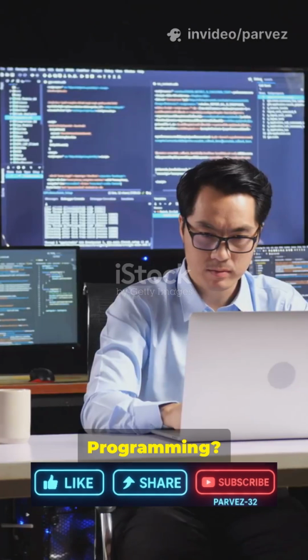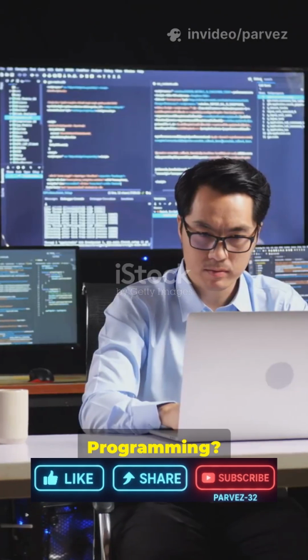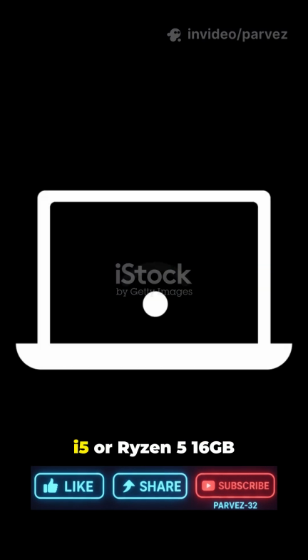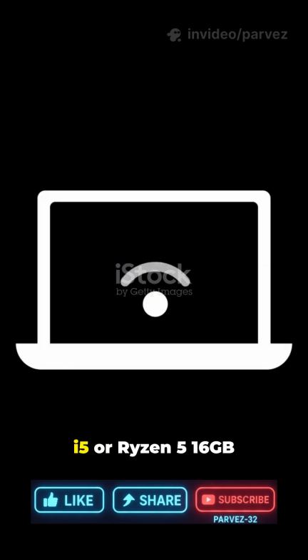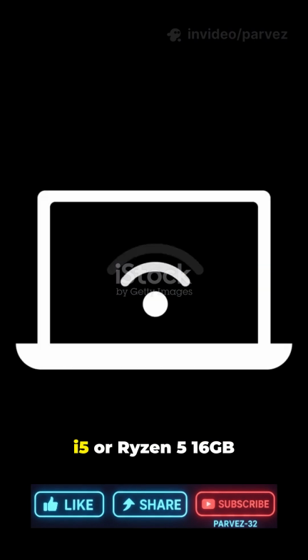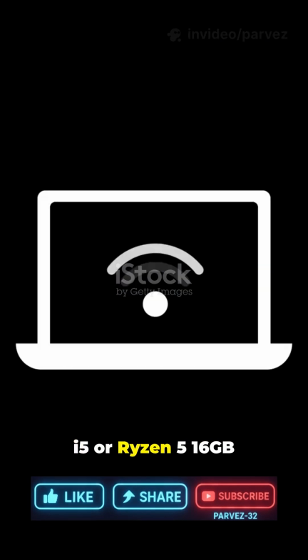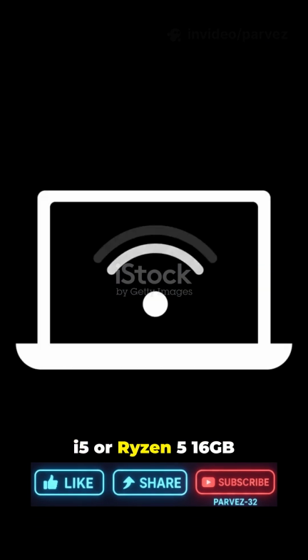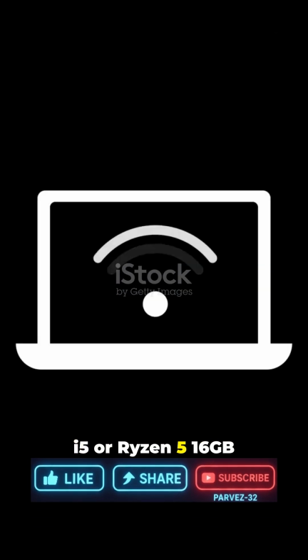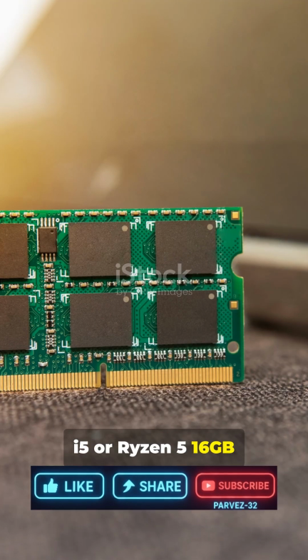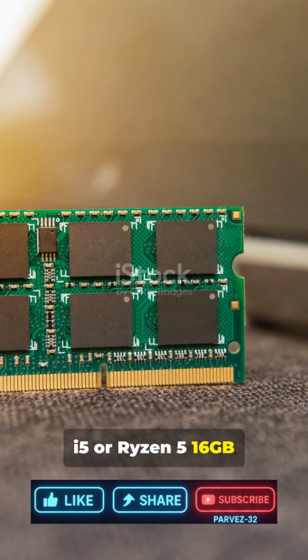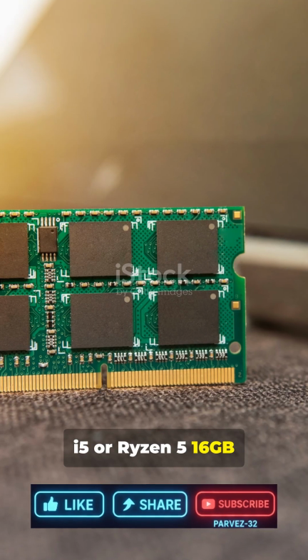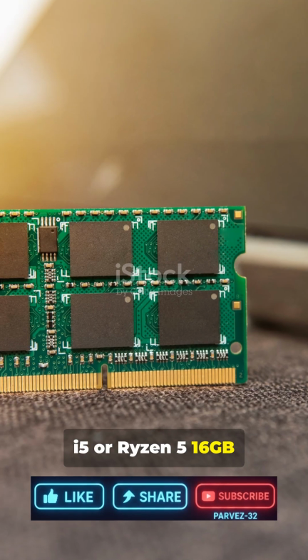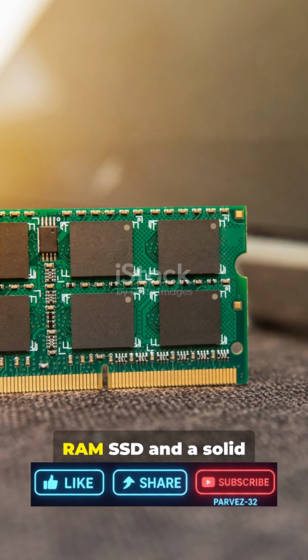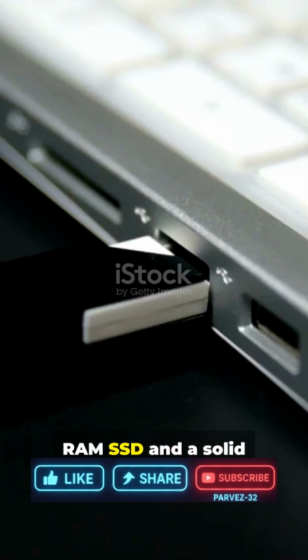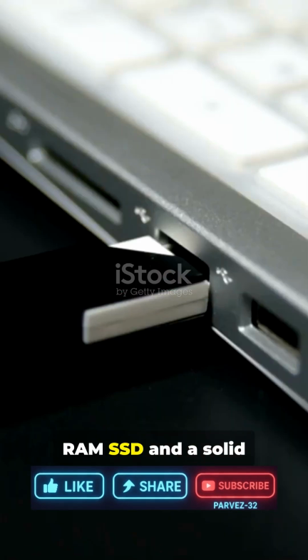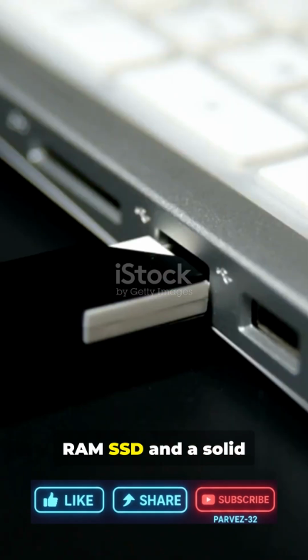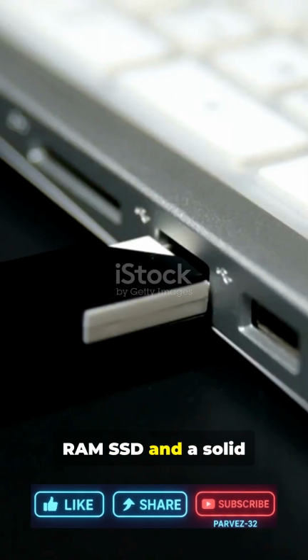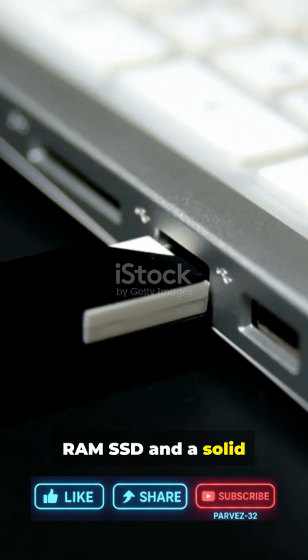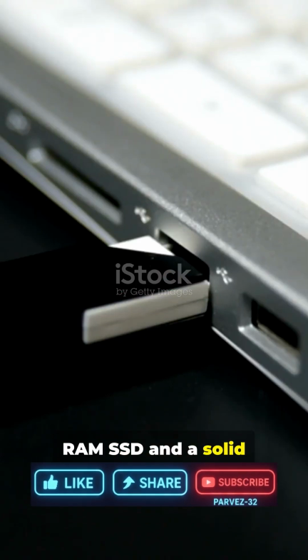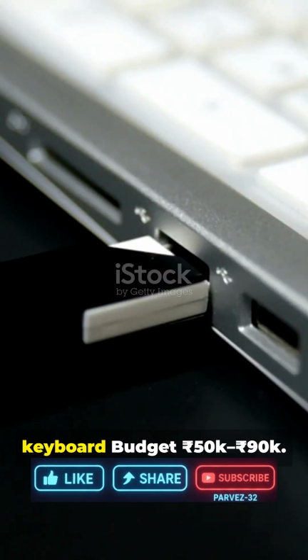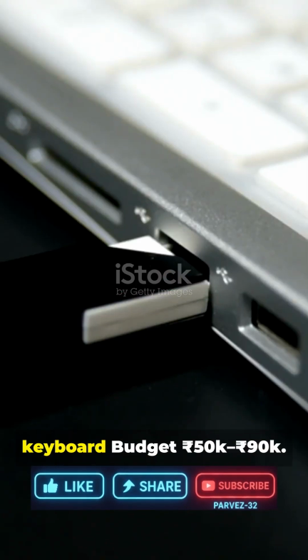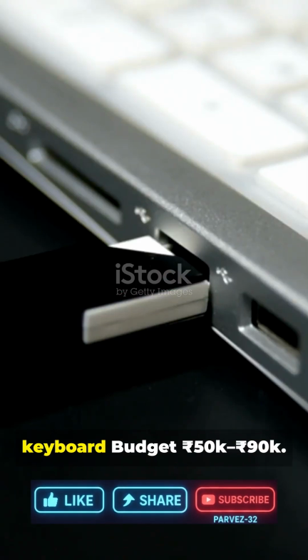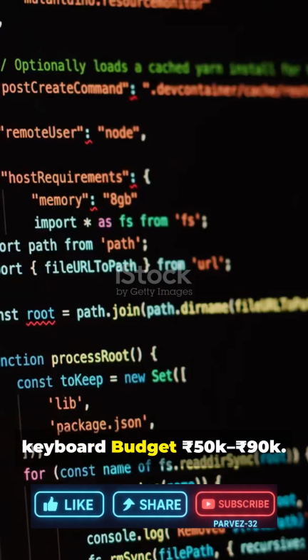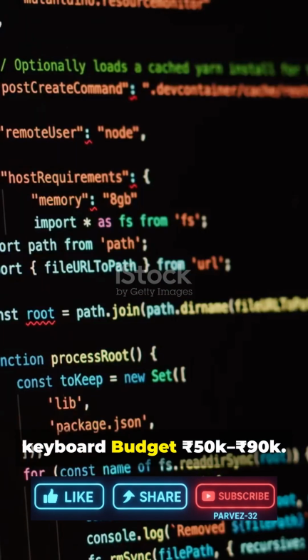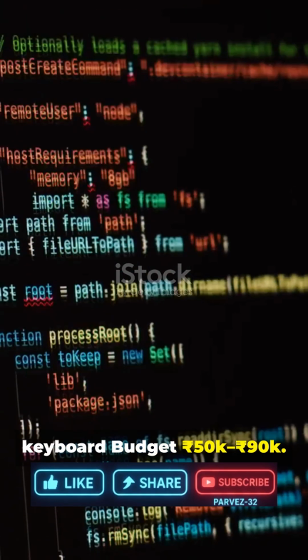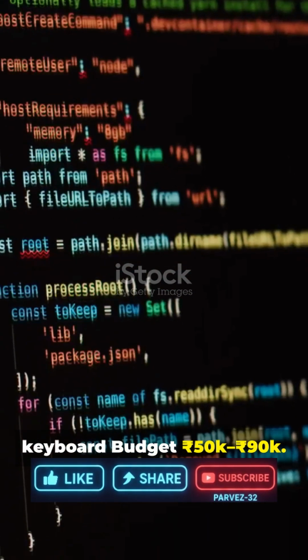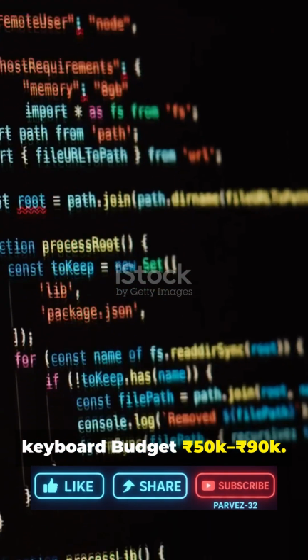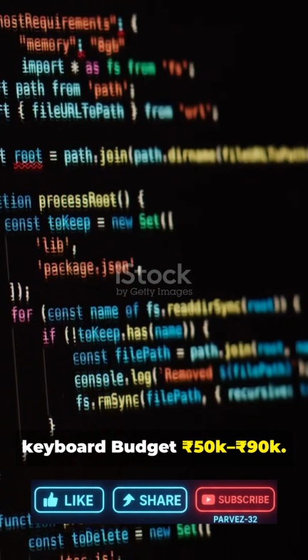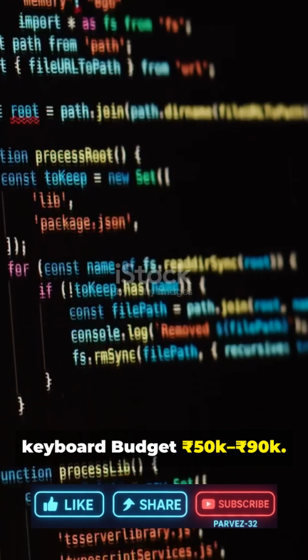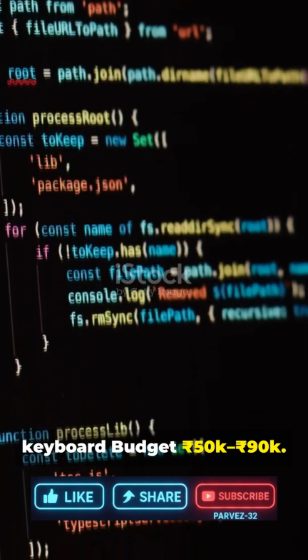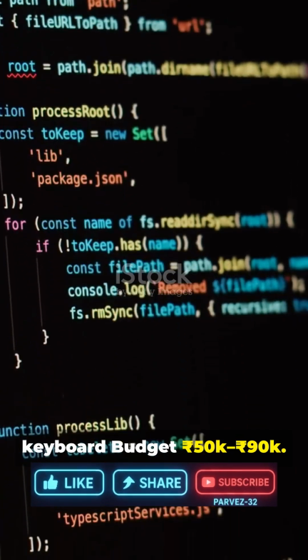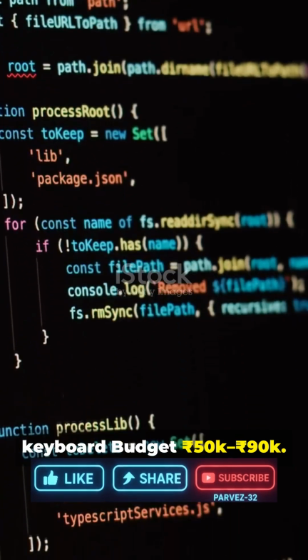Programming: i5 or Ryzen 5, 16GB RAM, SSD, and a solid keyboard. Budget: RS50K to RS90K.